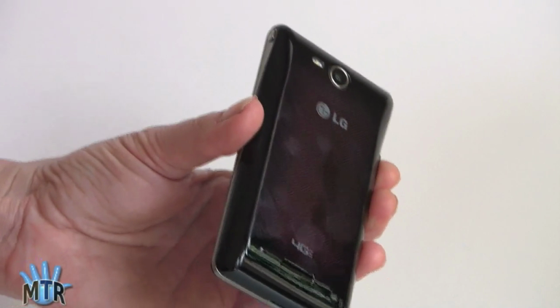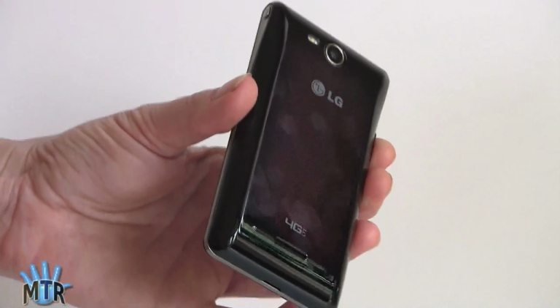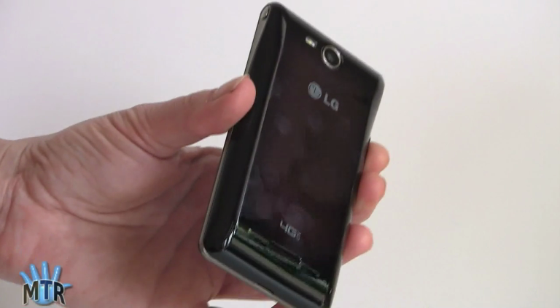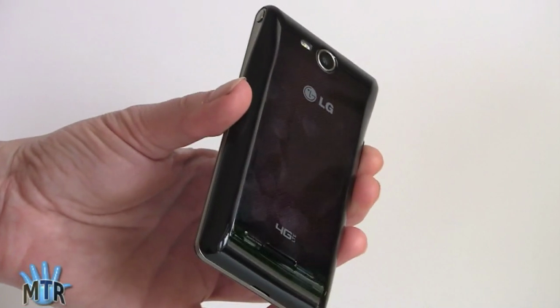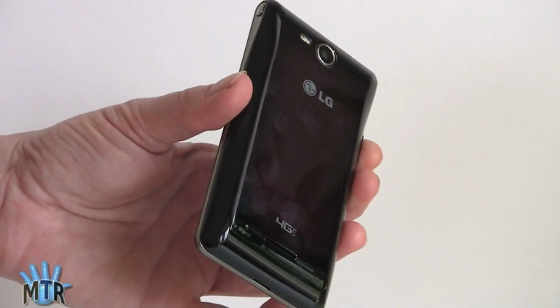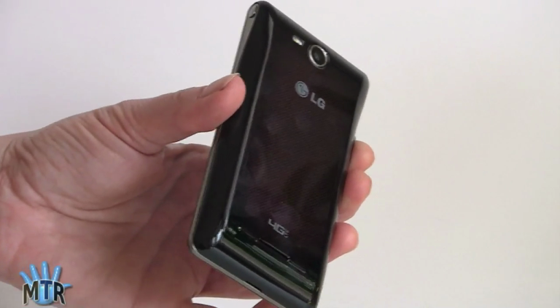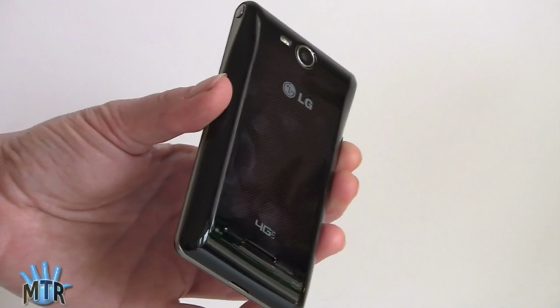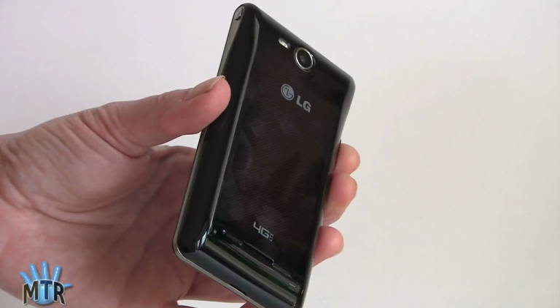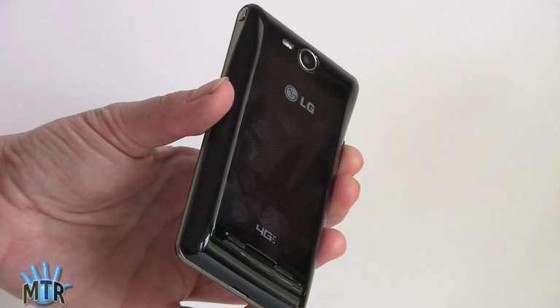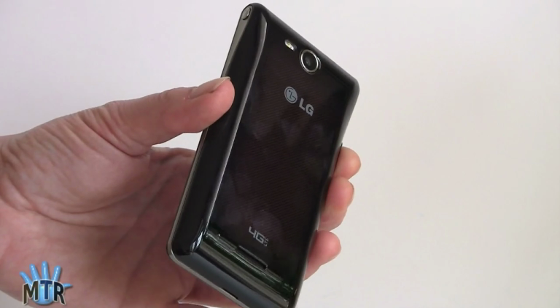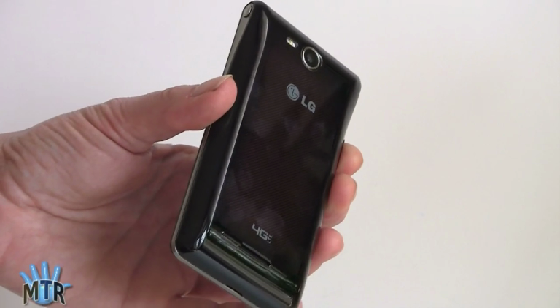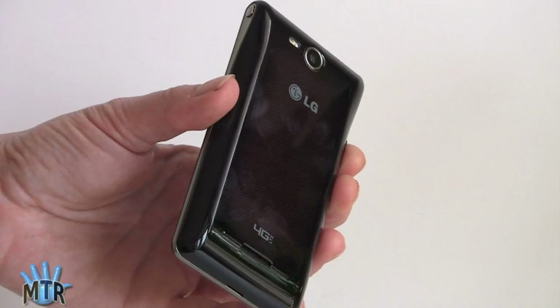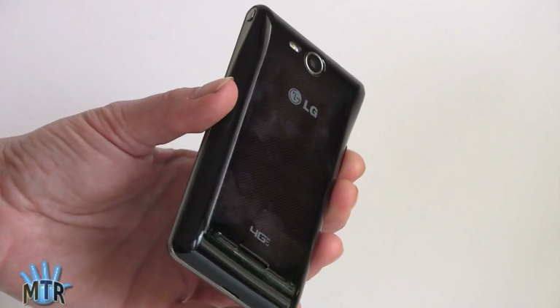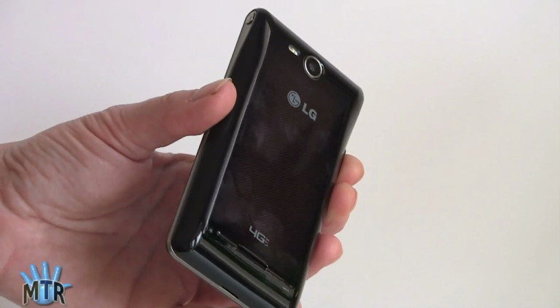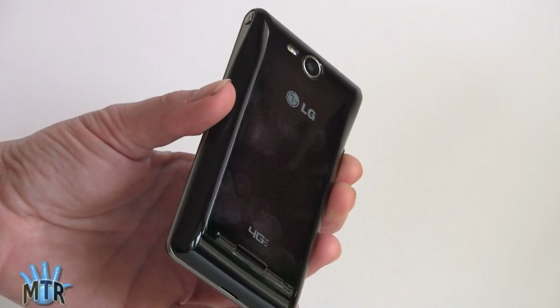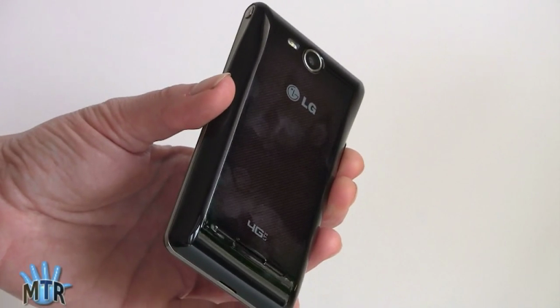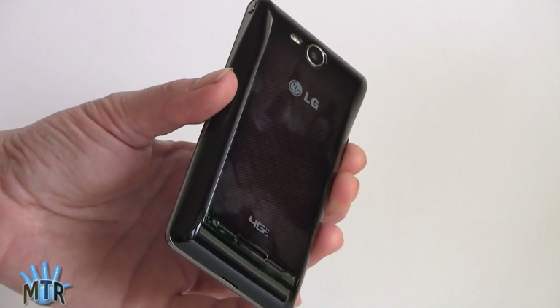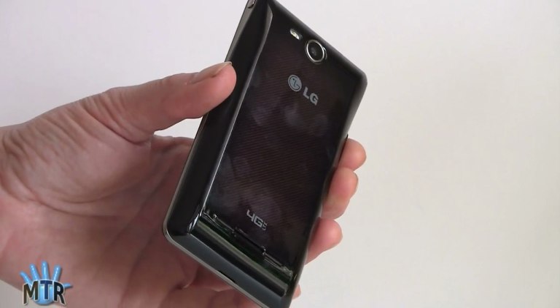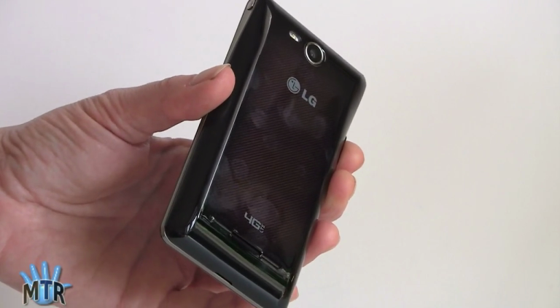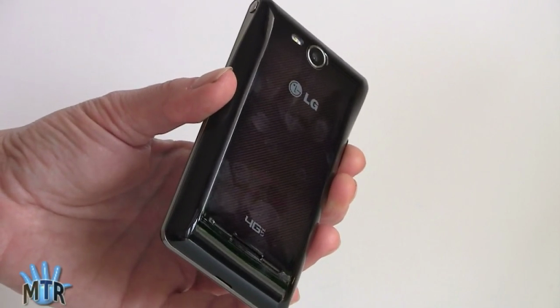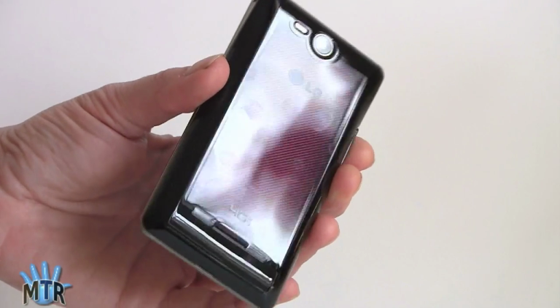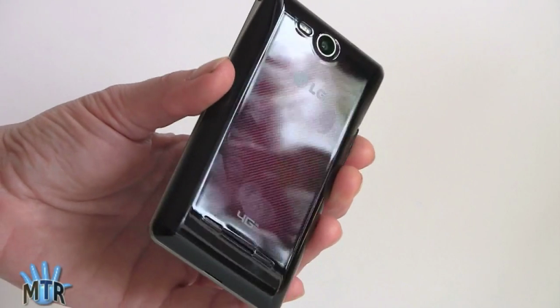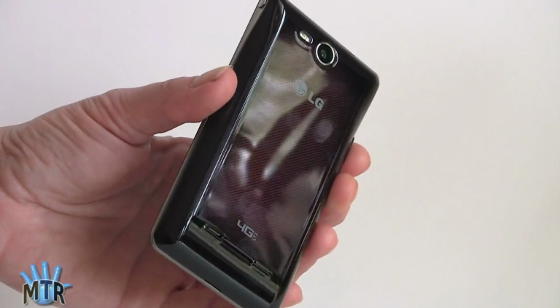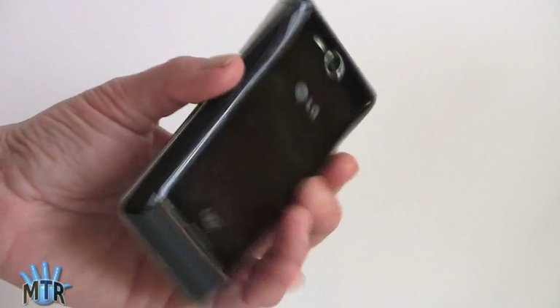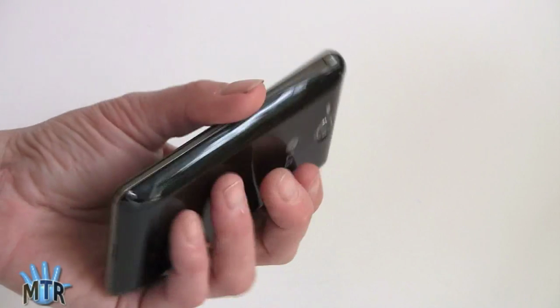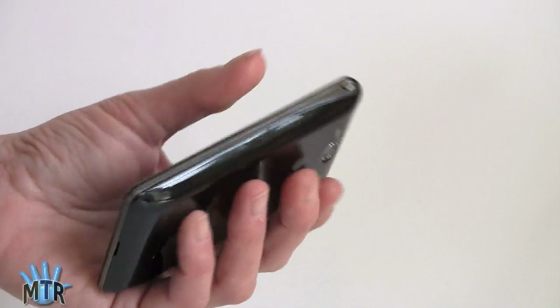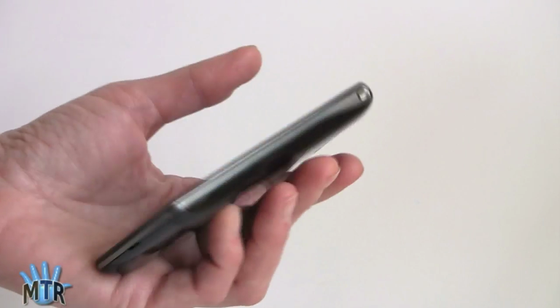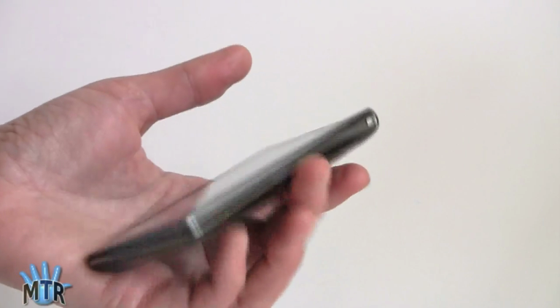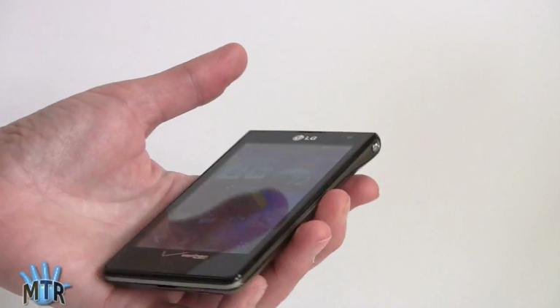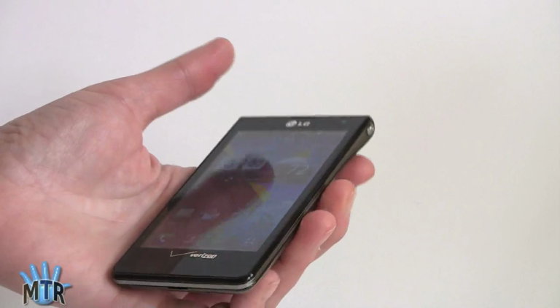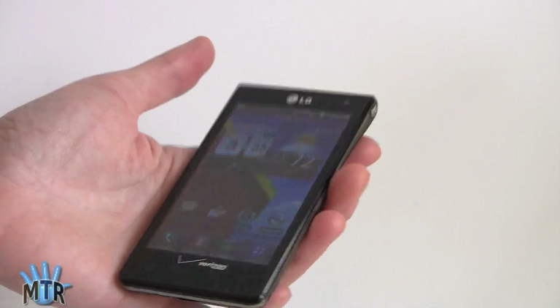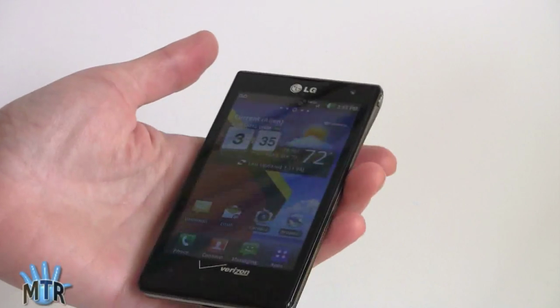Definitely a good looking phone — weighs around 5 ounces, feels good in the hand, looks nice. The only downside, as mentioned, is that it picks up fingerprints like crazy.